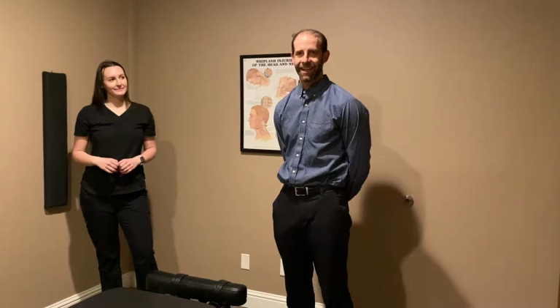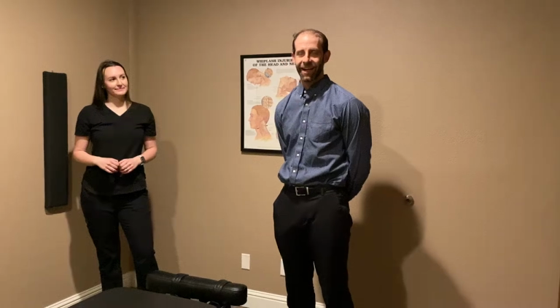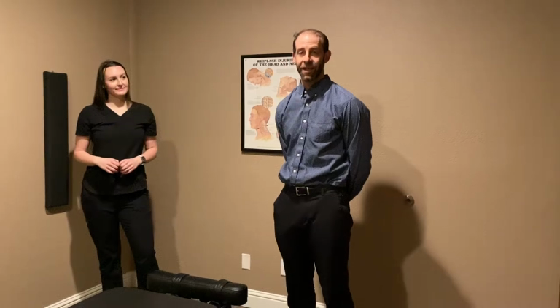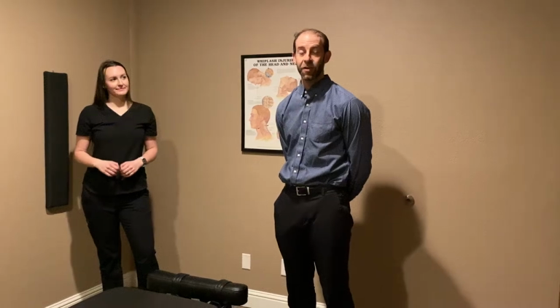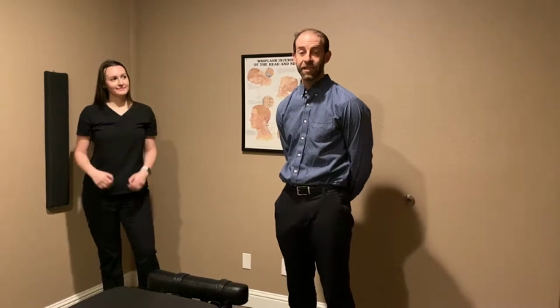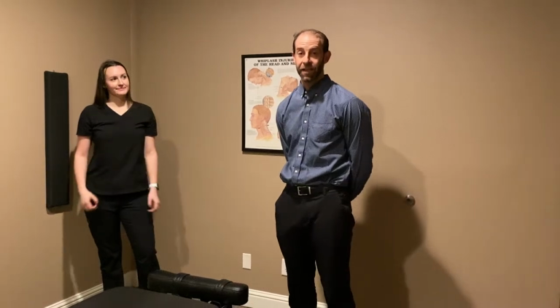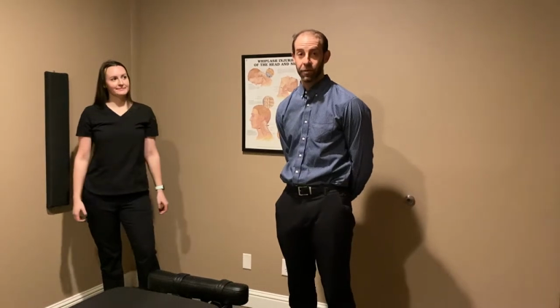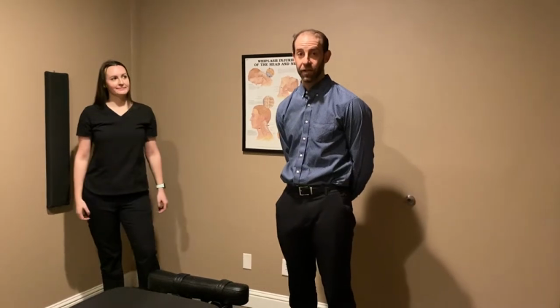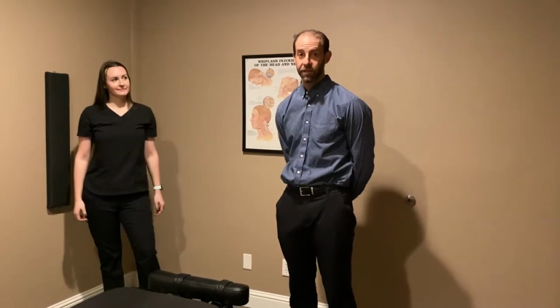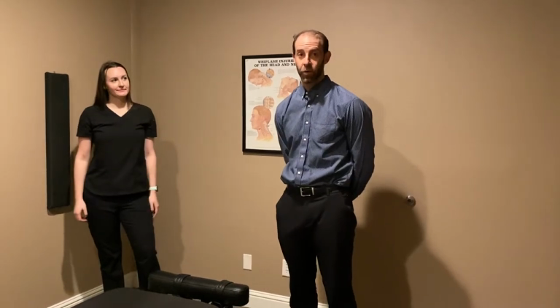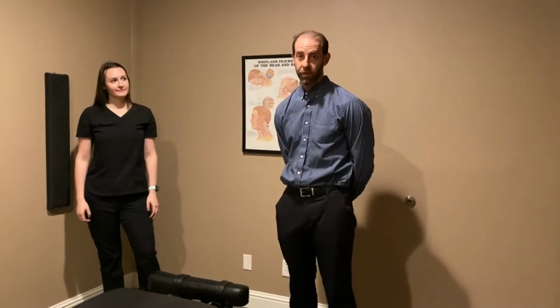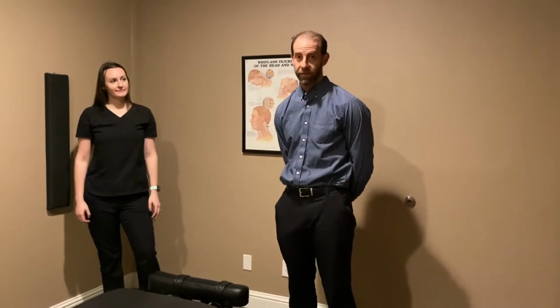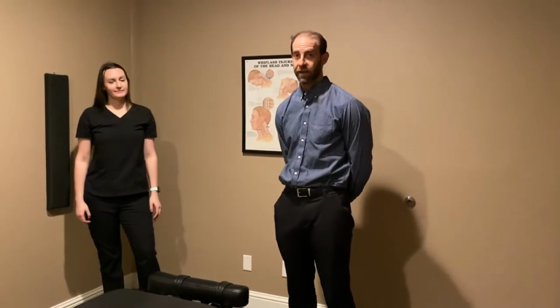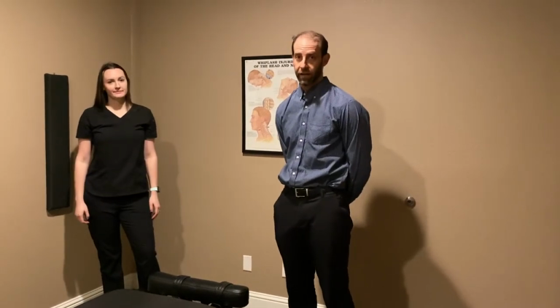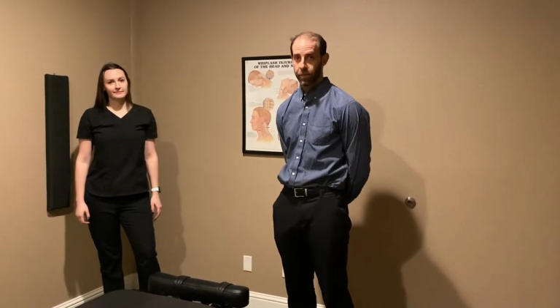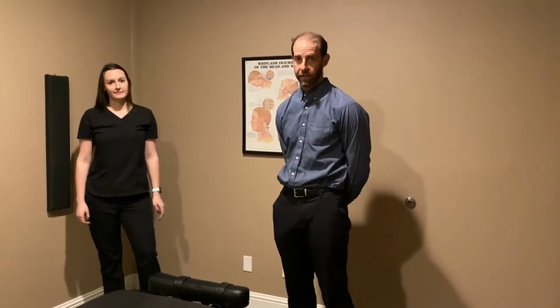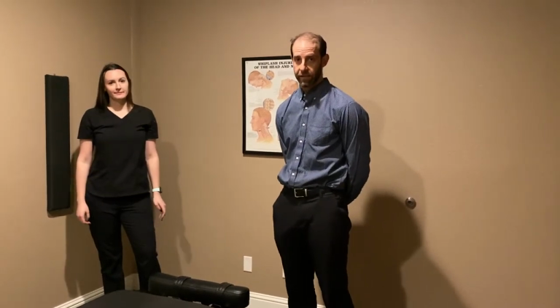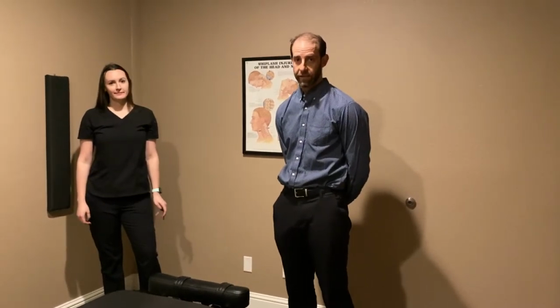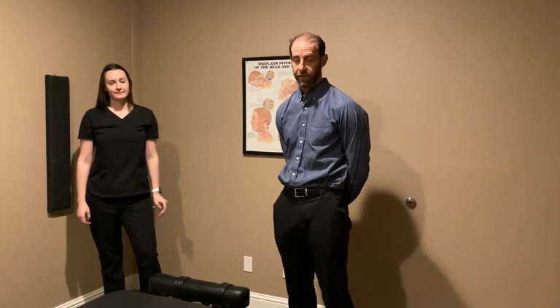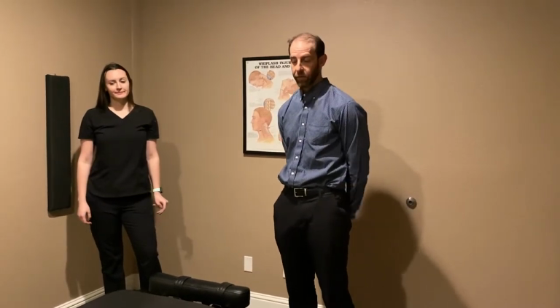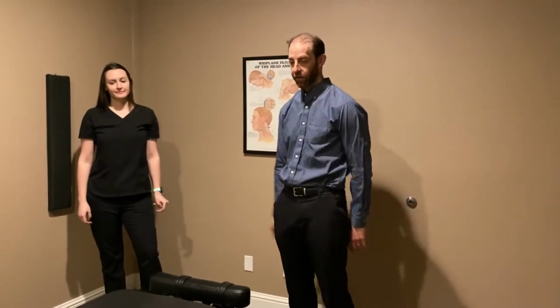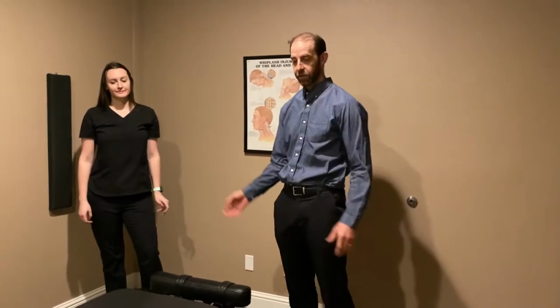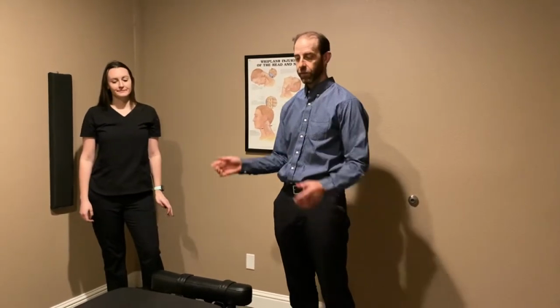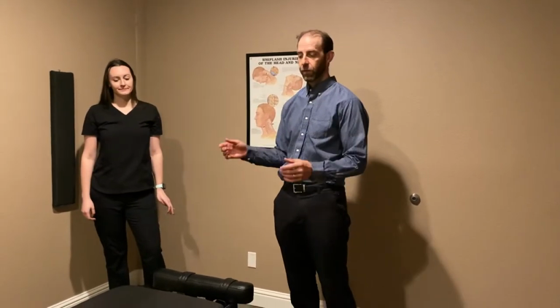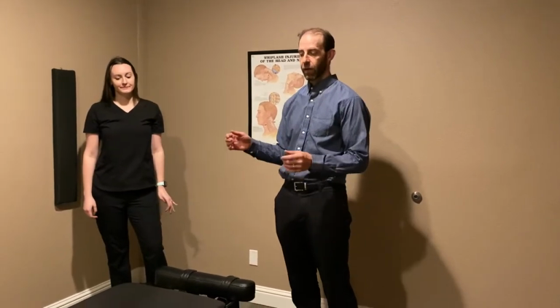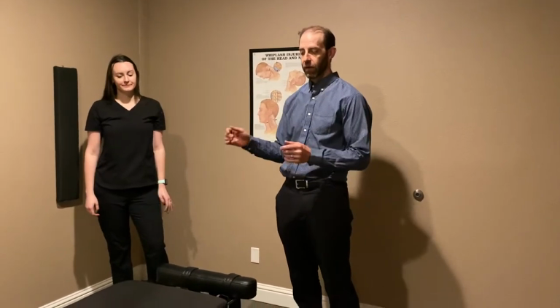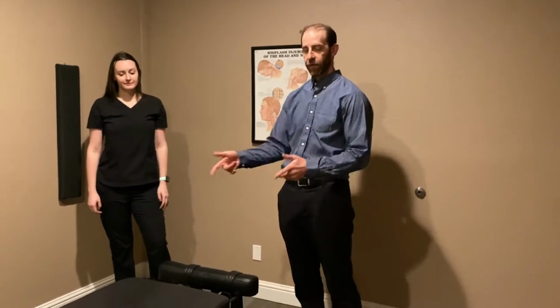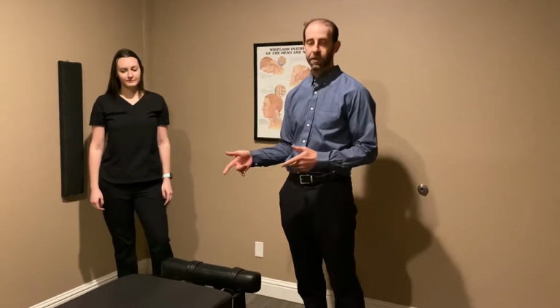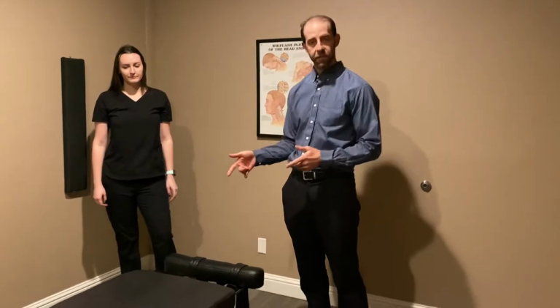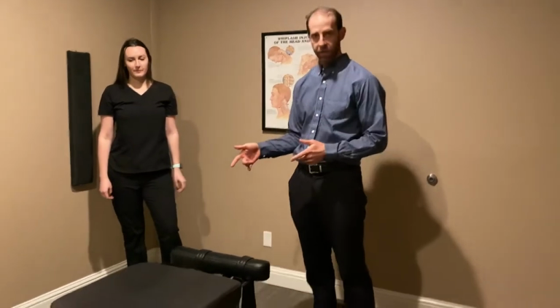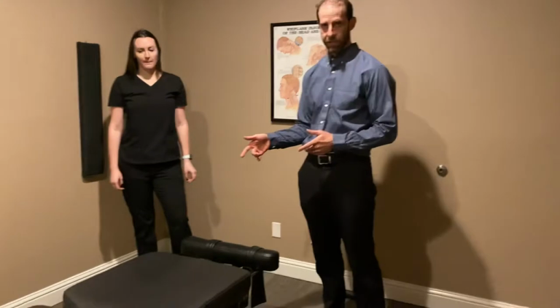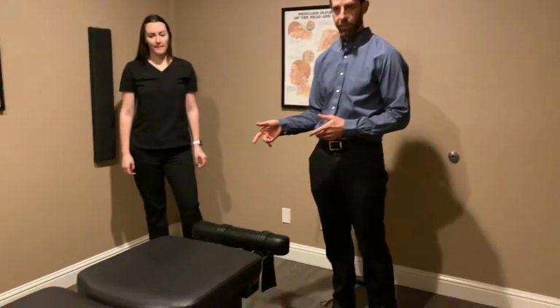Hello, this is Dr. Welch from Northern Nevada Chiropractic. Today I wanted to show you our flexion distraction table.